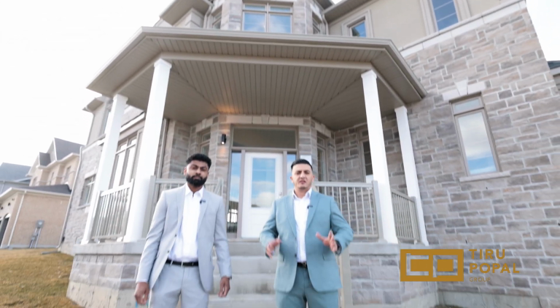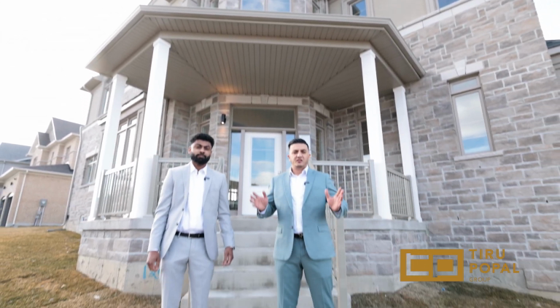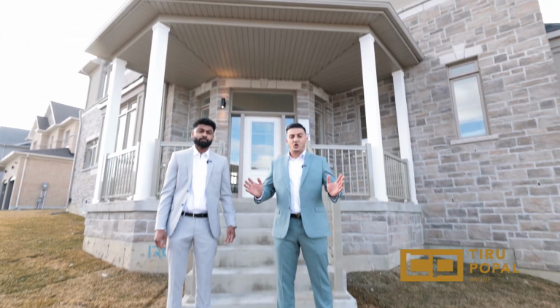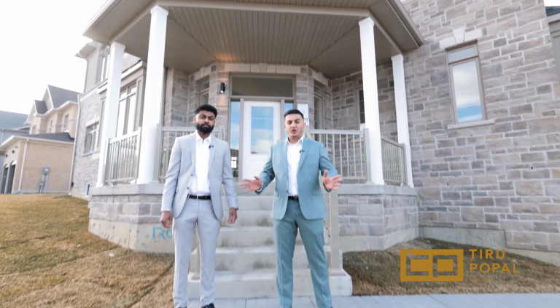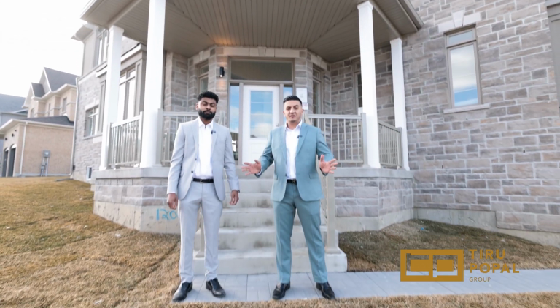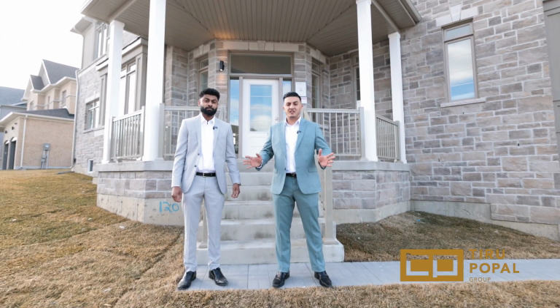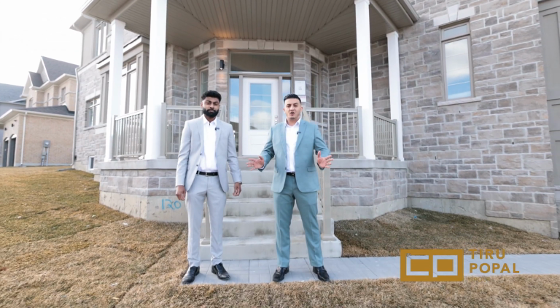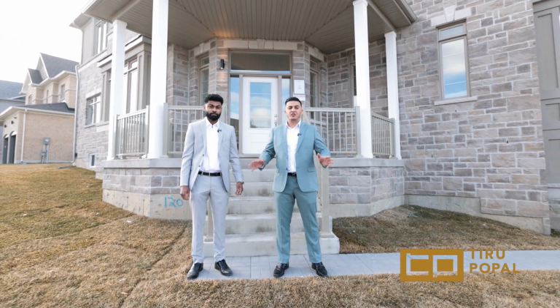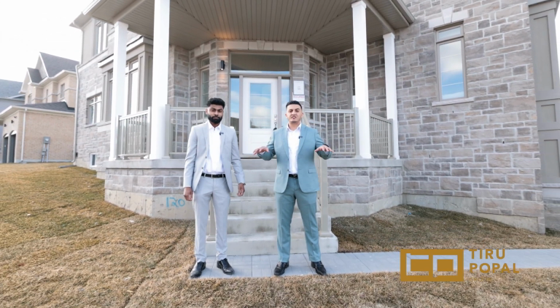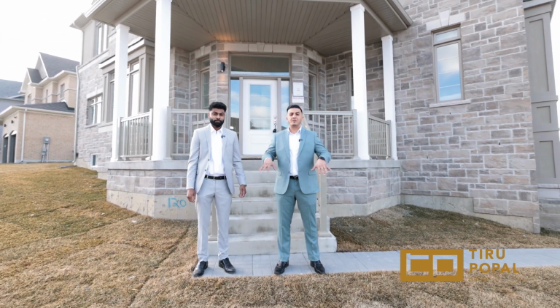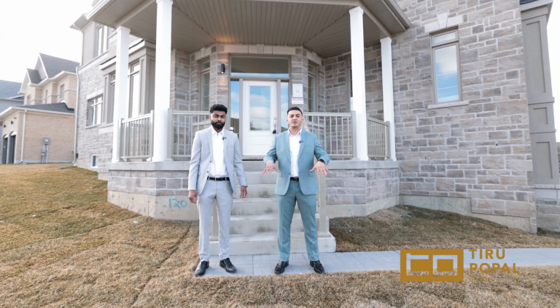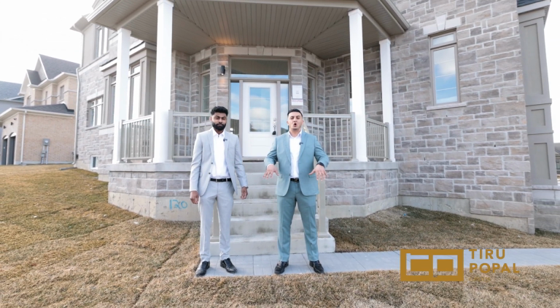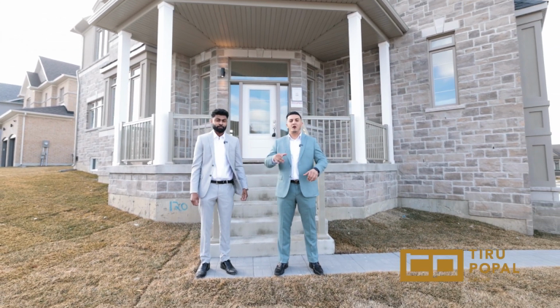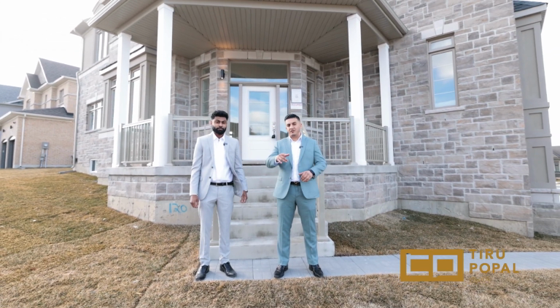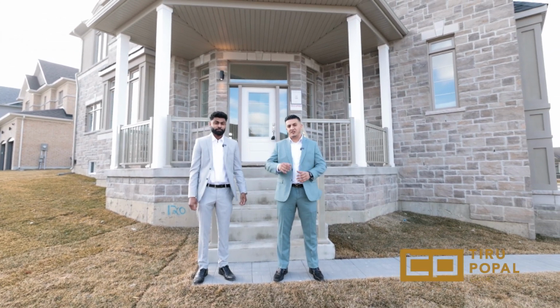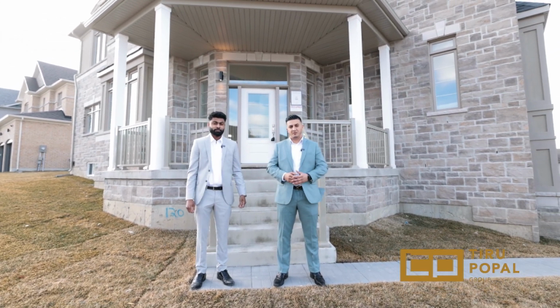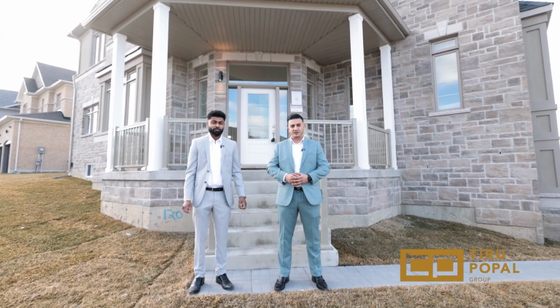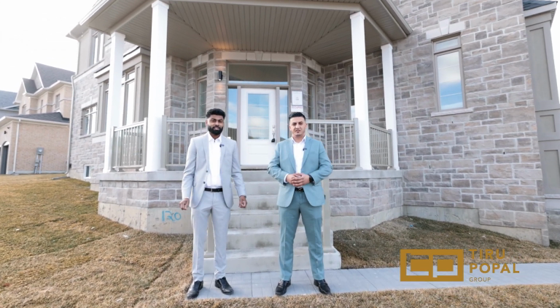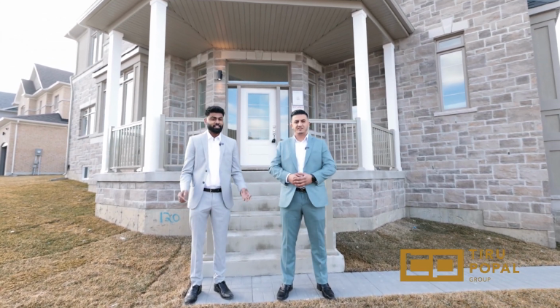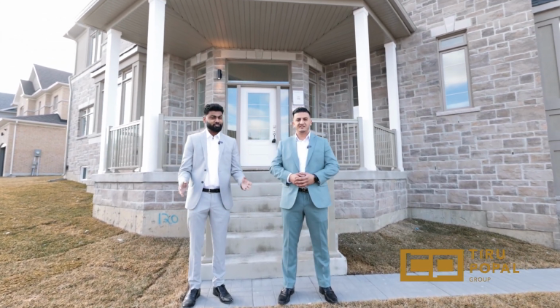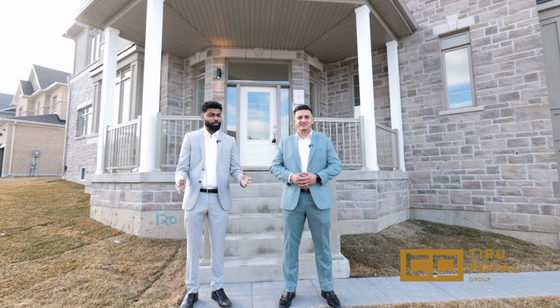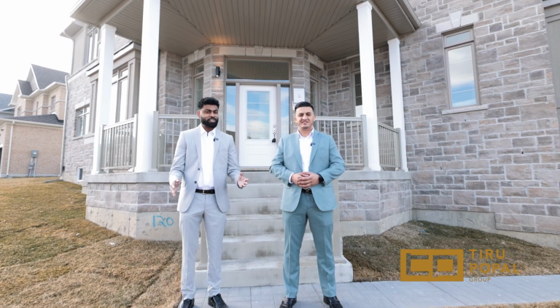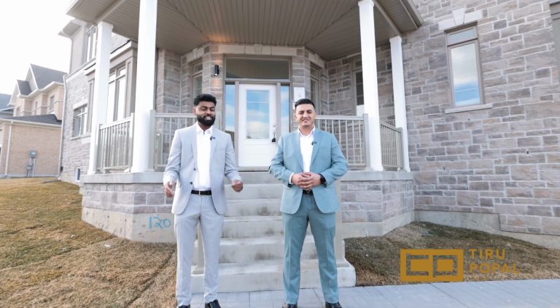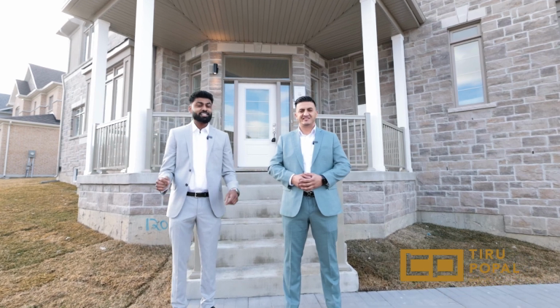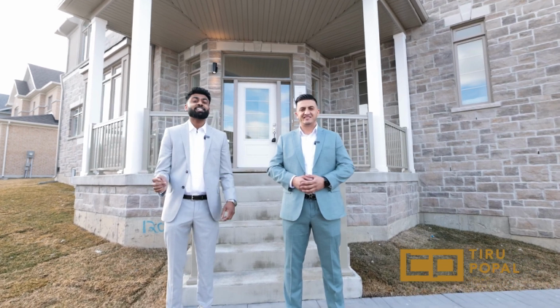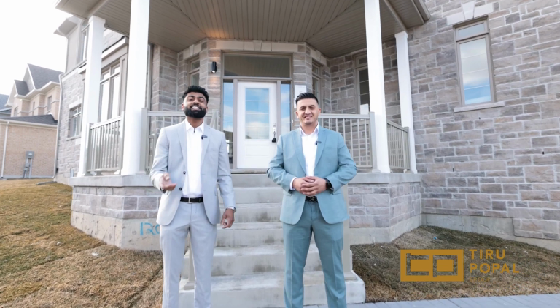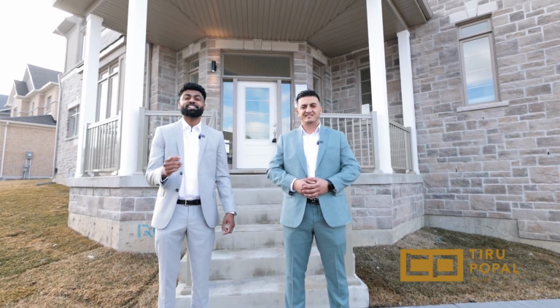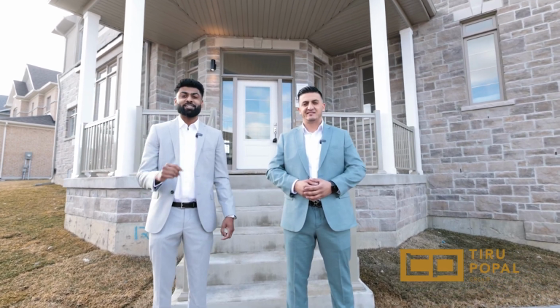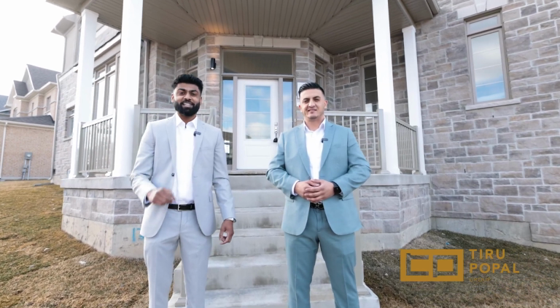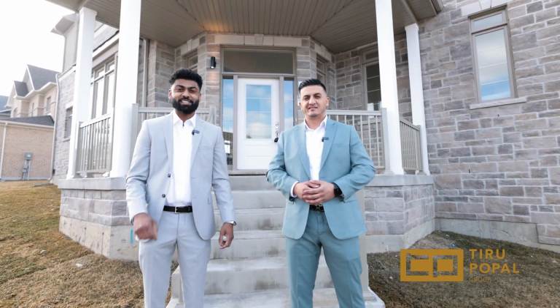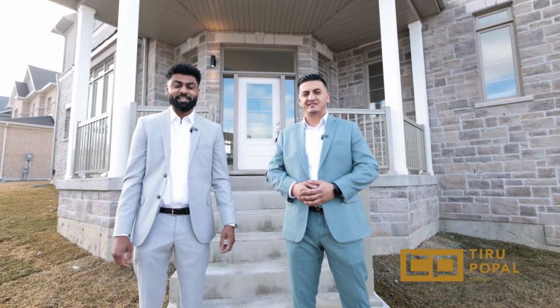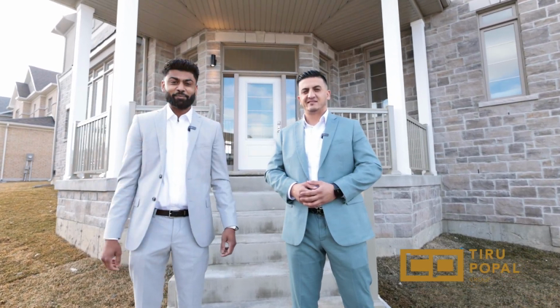You don't want to miss out on the statement home of the neighborhood. Thanks for watching guys, and see you next time.